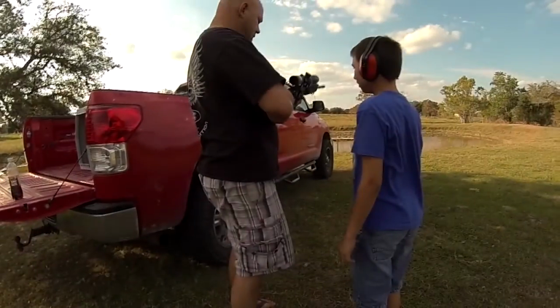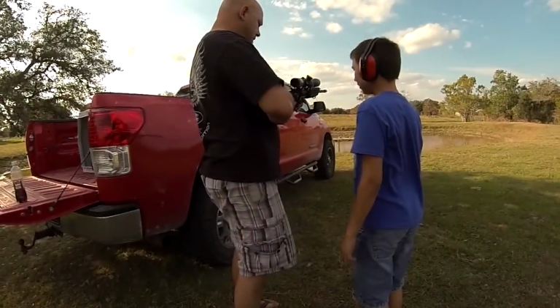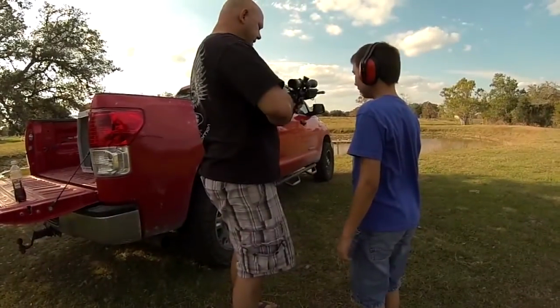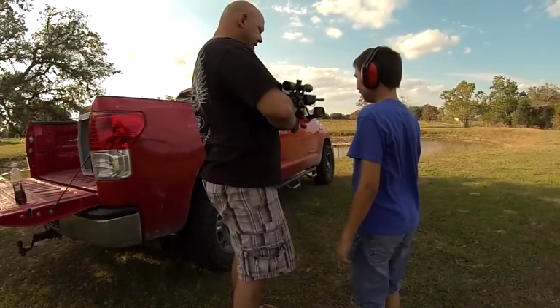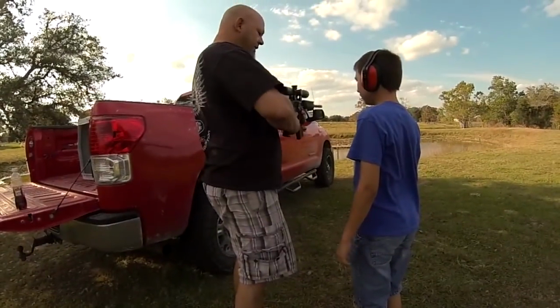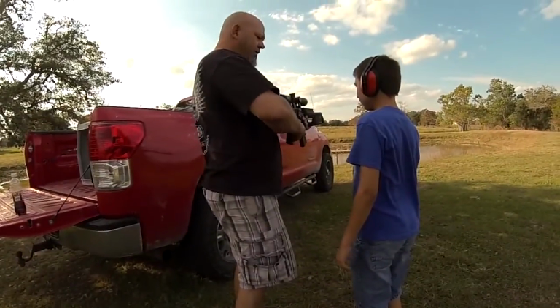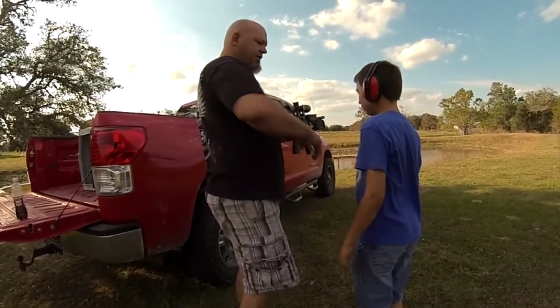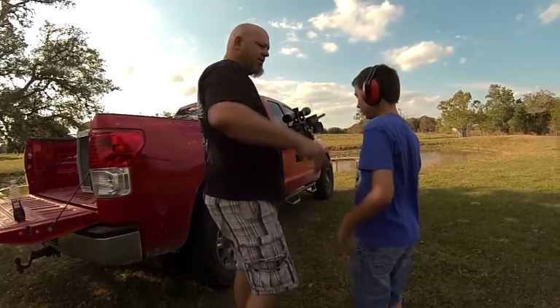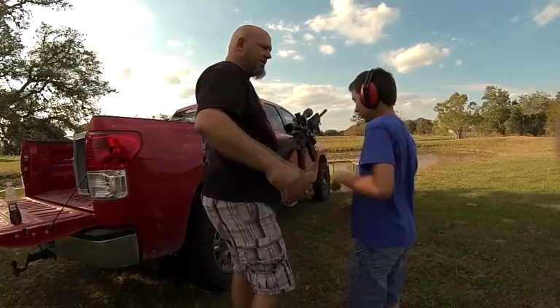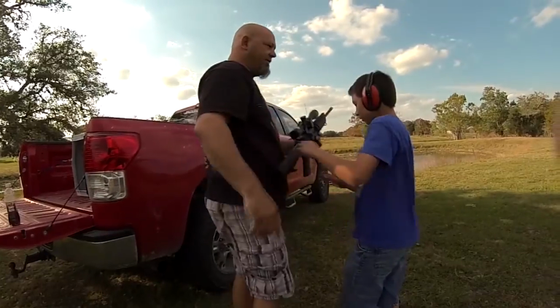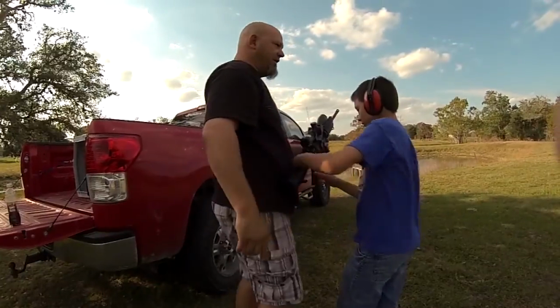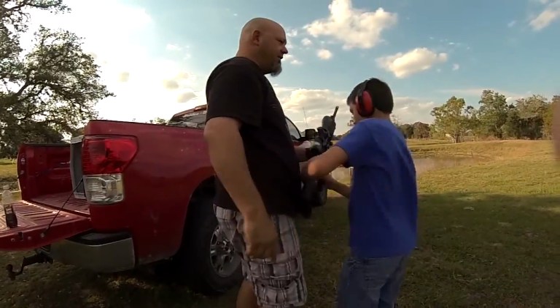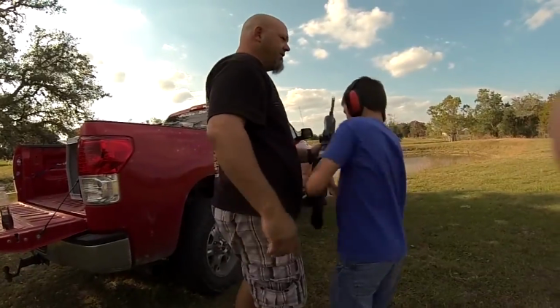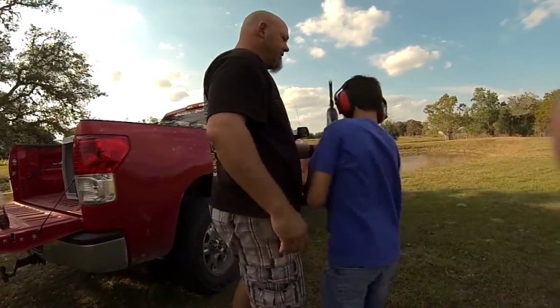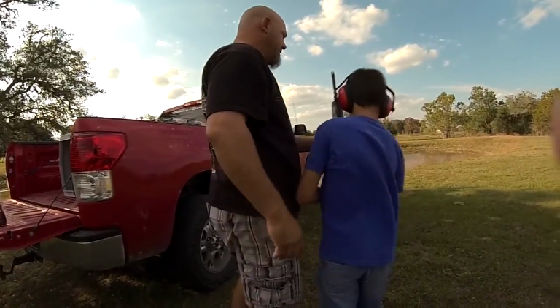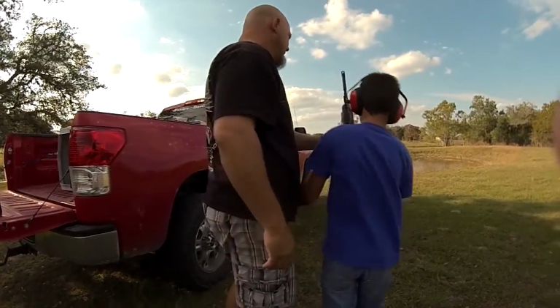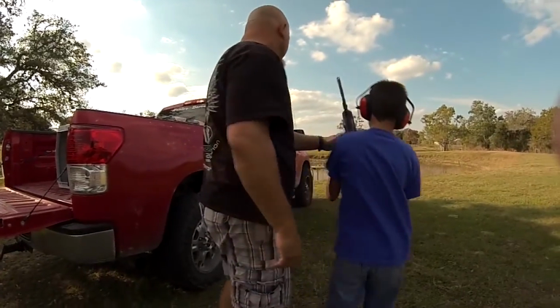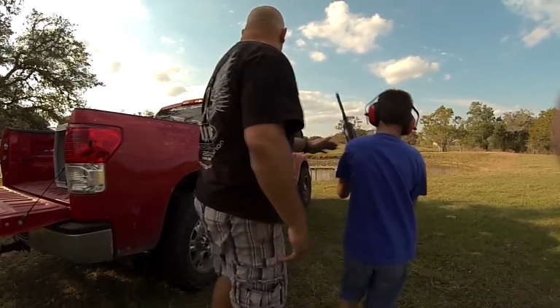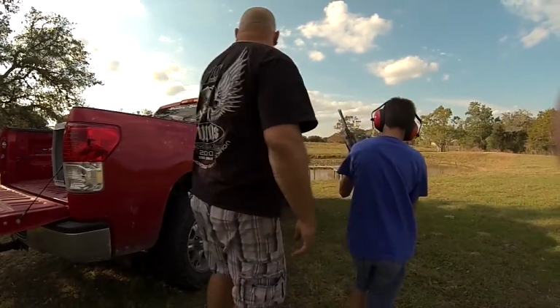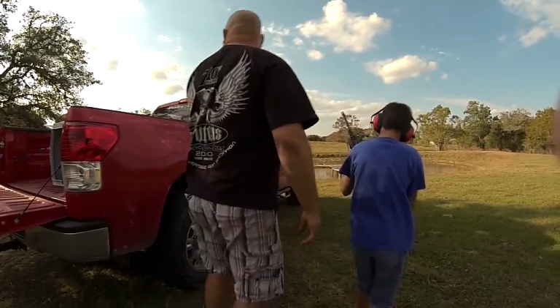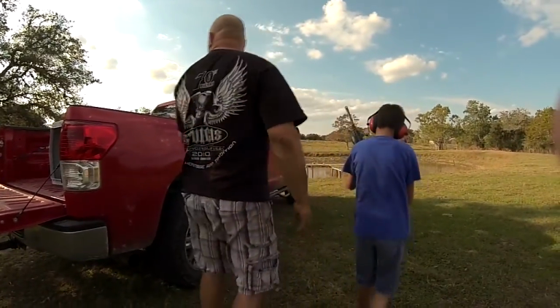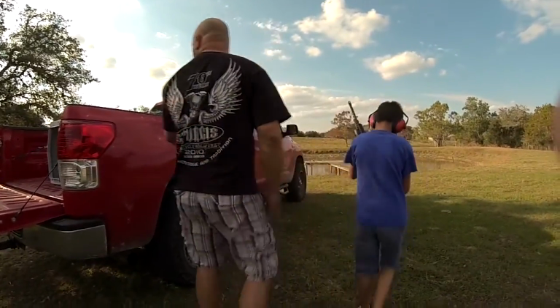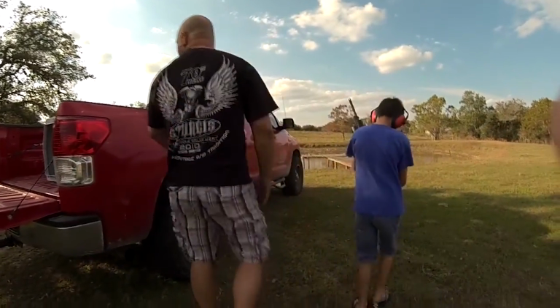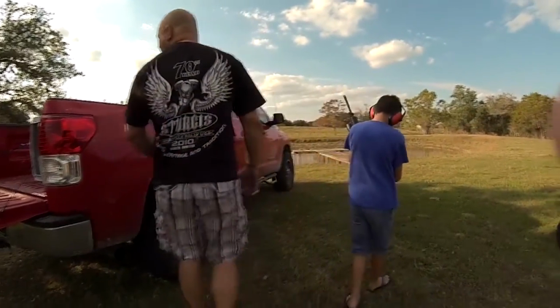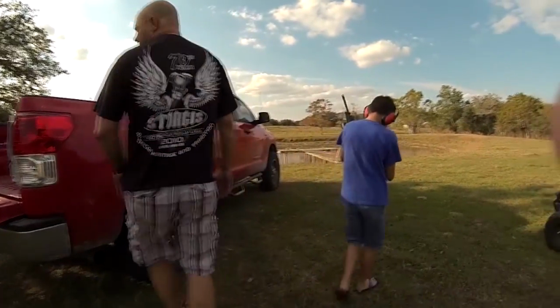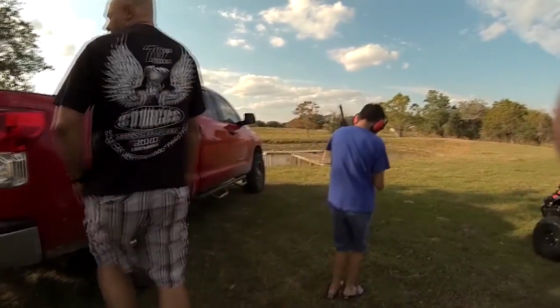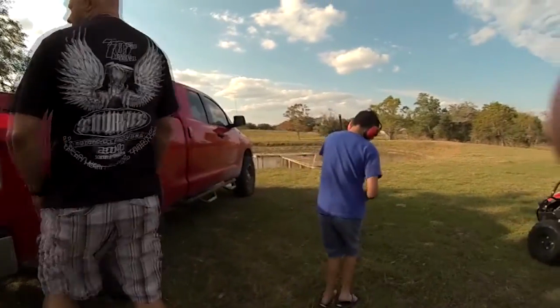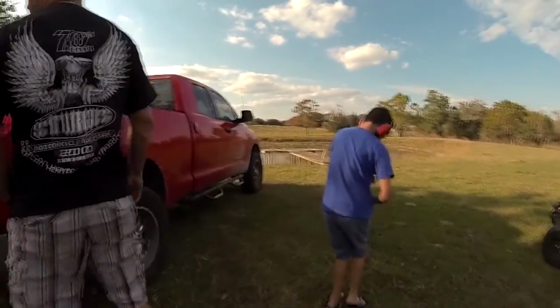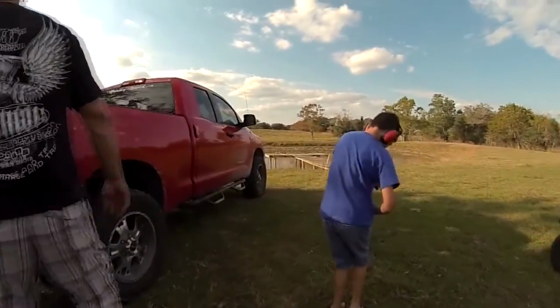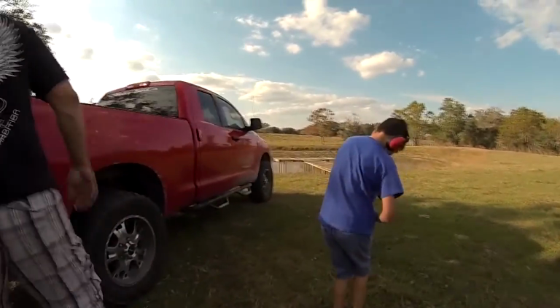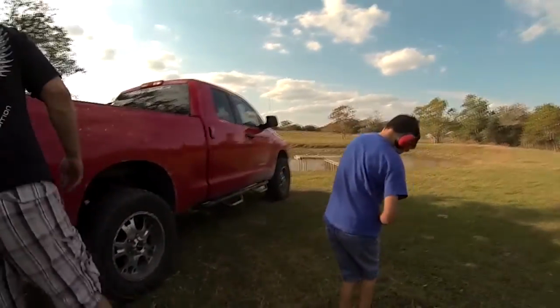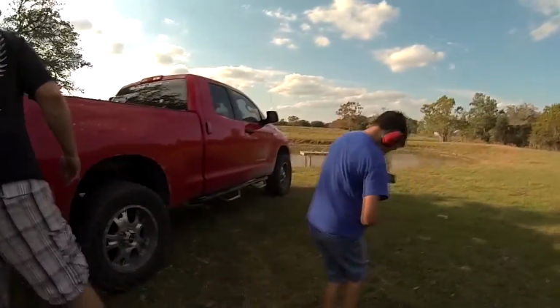It's locked and loaded, it's on safety. Don't shoot until I come back with you.